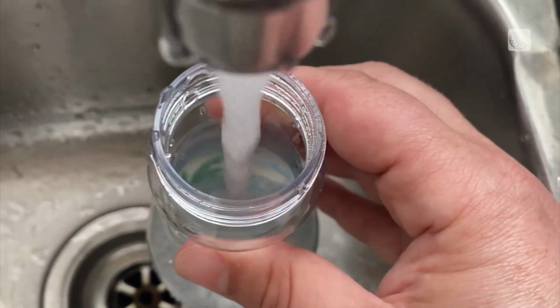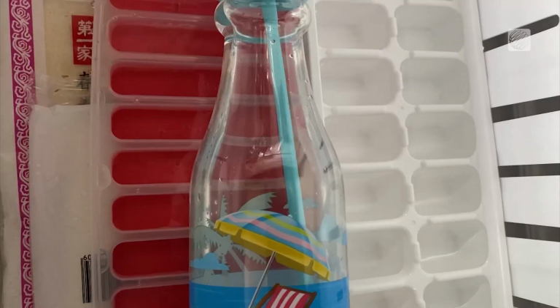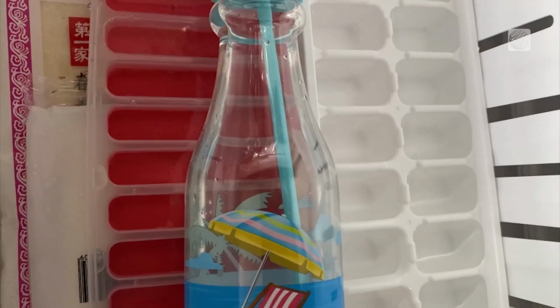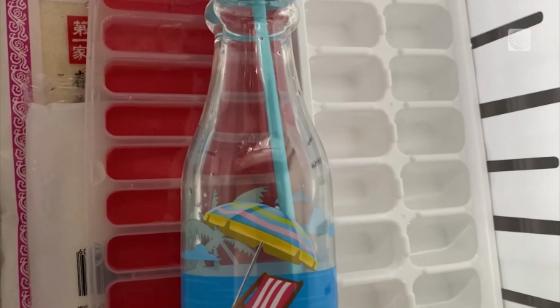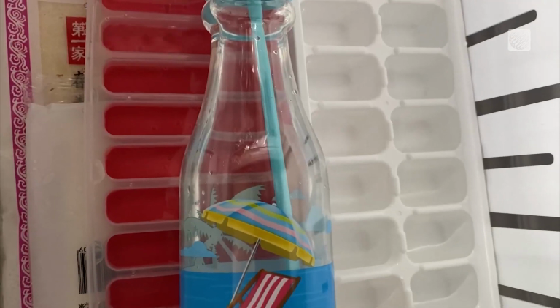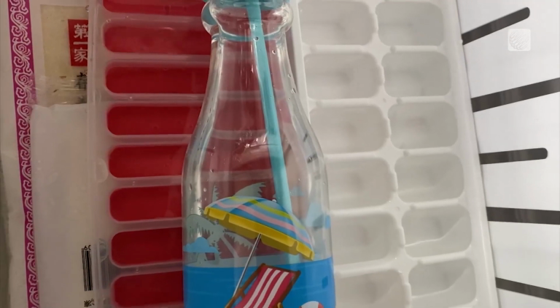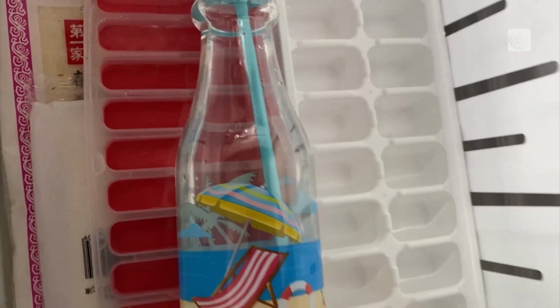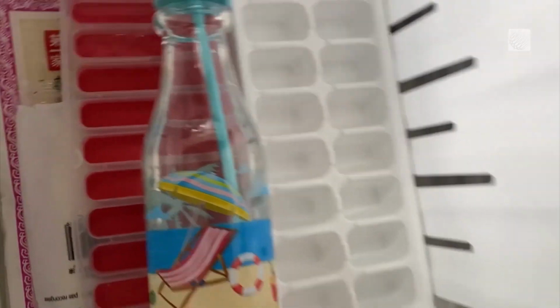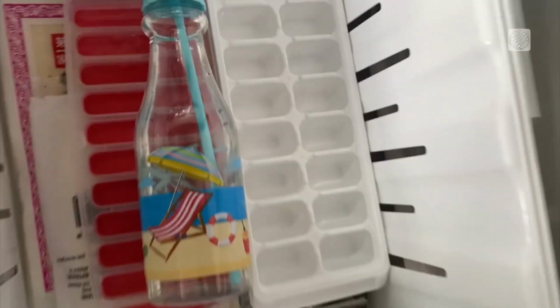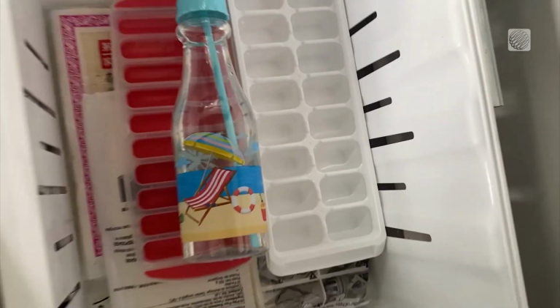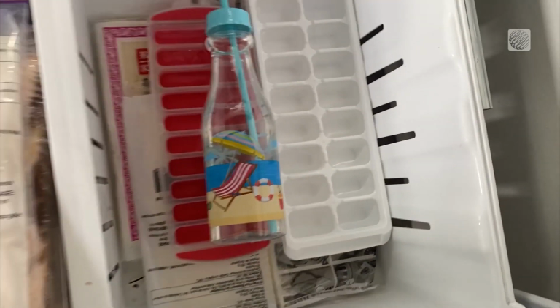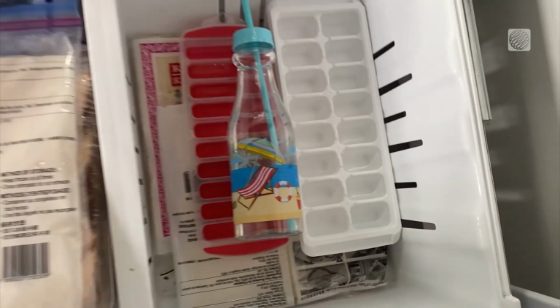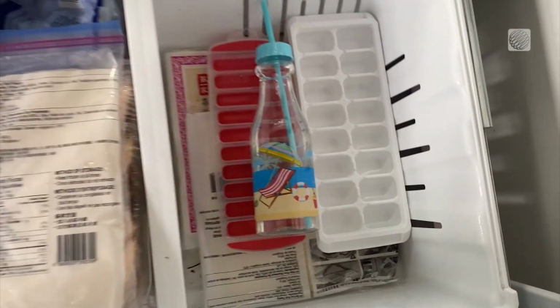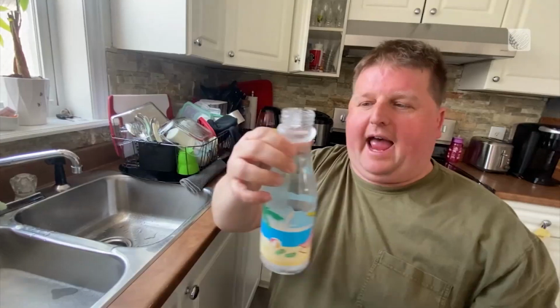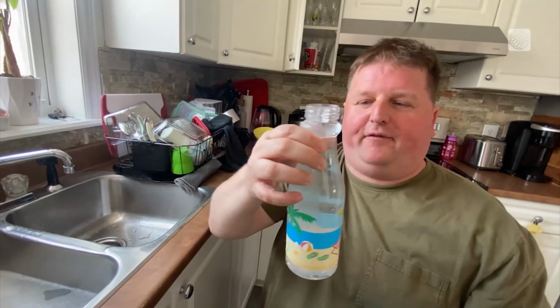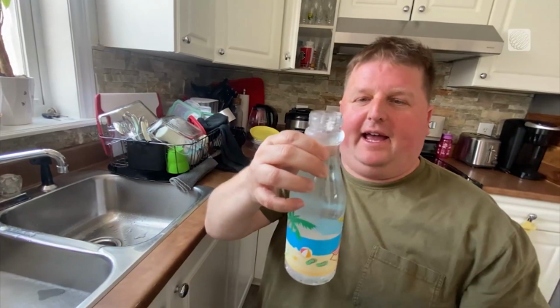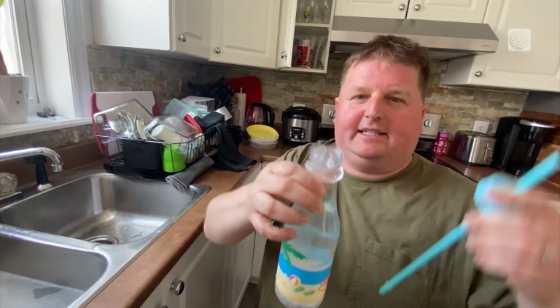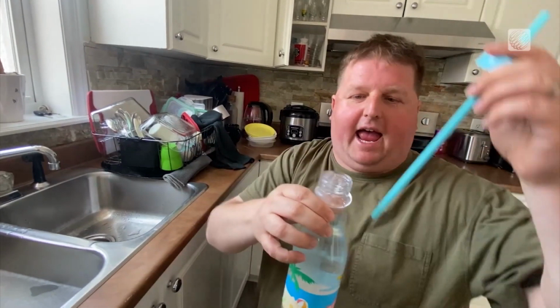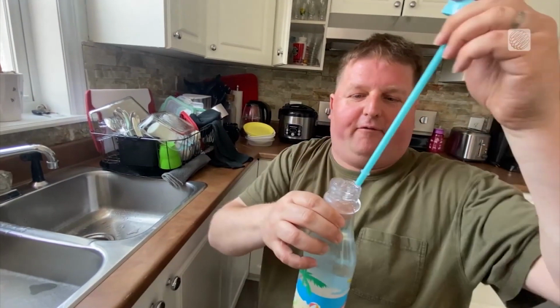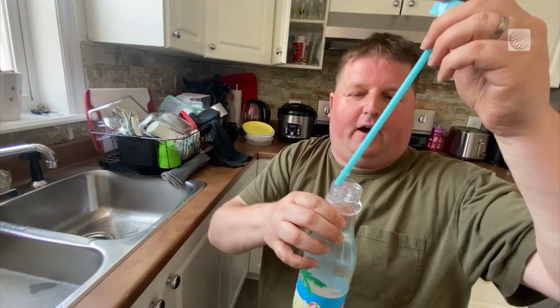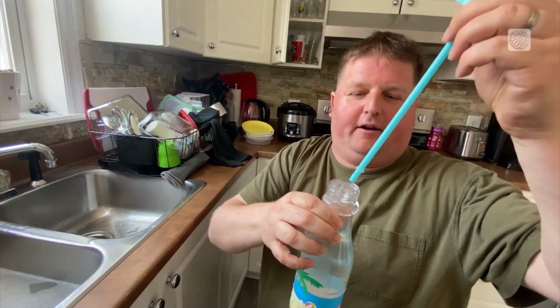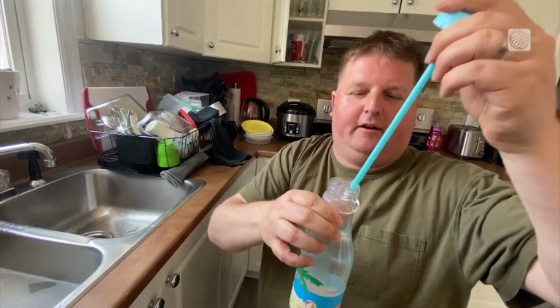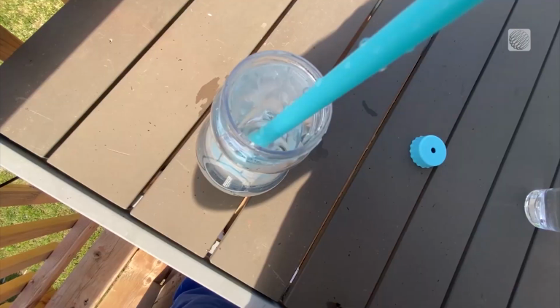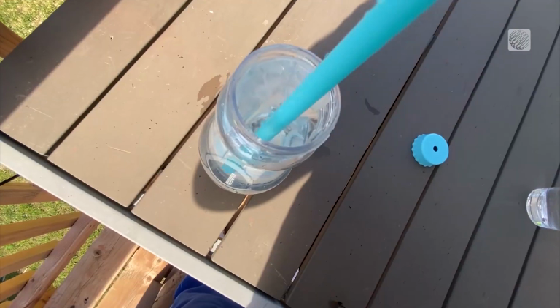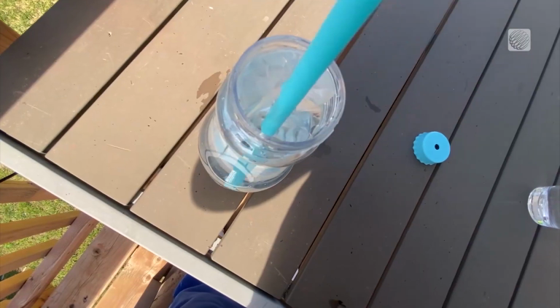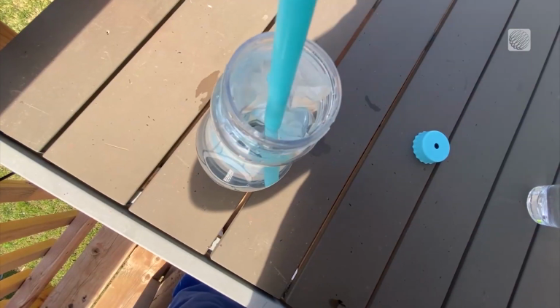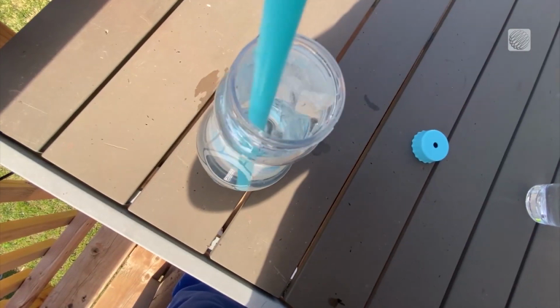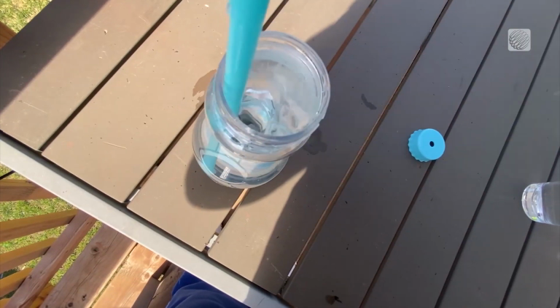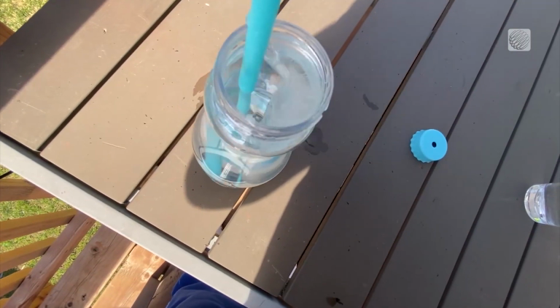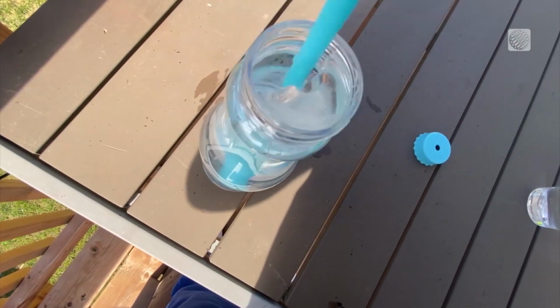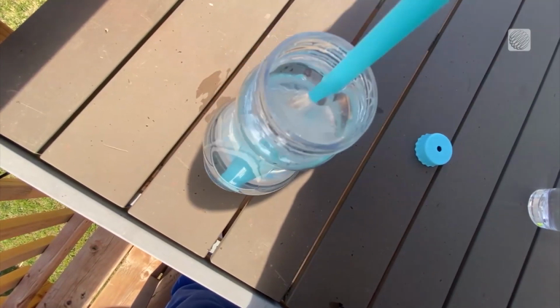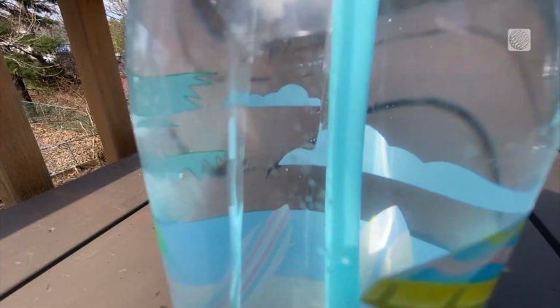If you've got time, try filling up your favorite drink cup halfway and lay it down sideways in the freezer — half ice, half water — and you're ready for a day of fun in the sun.